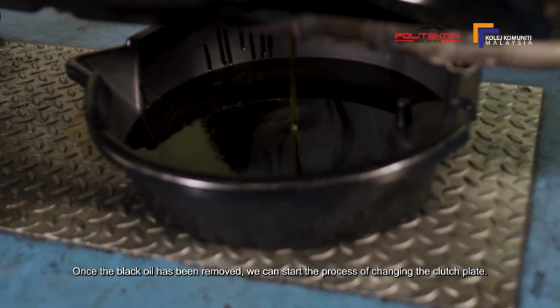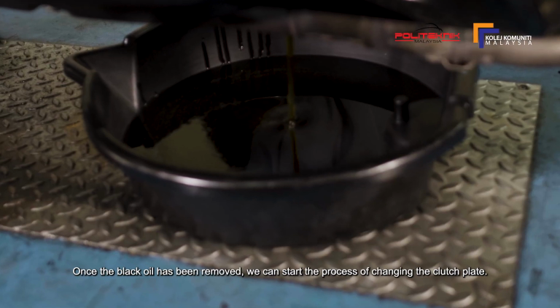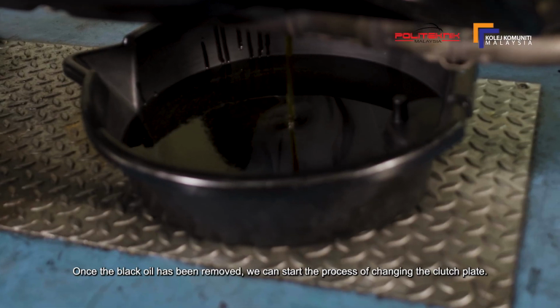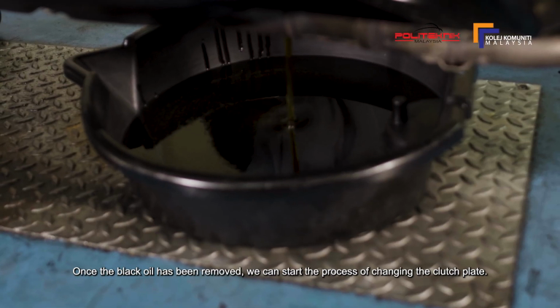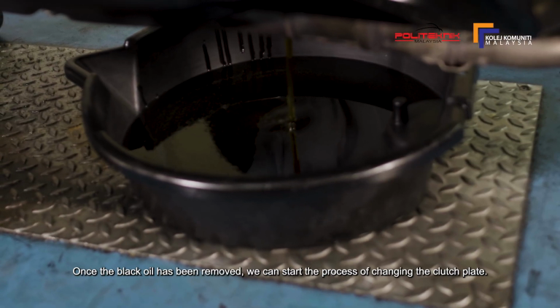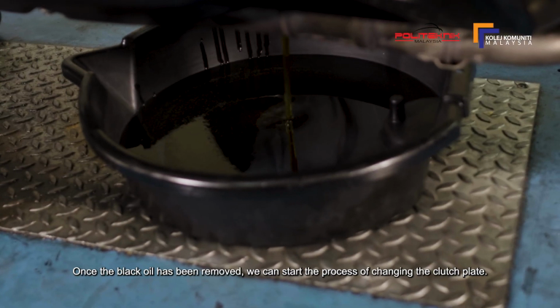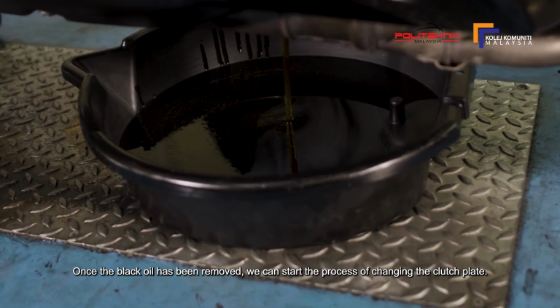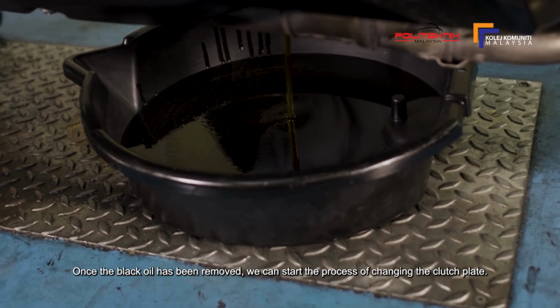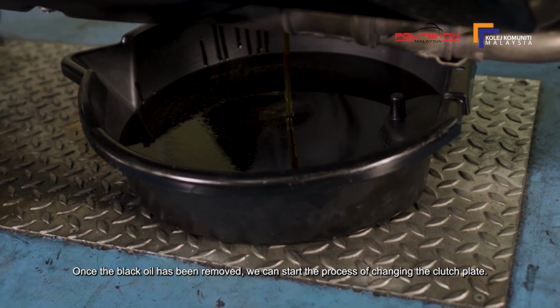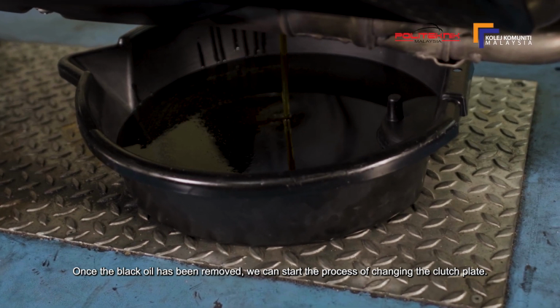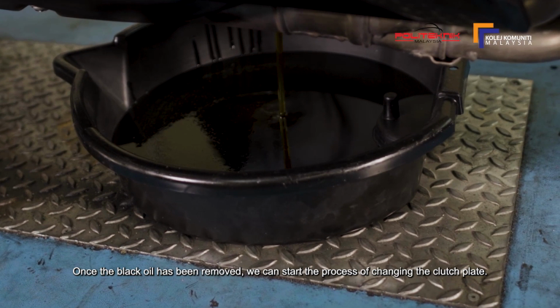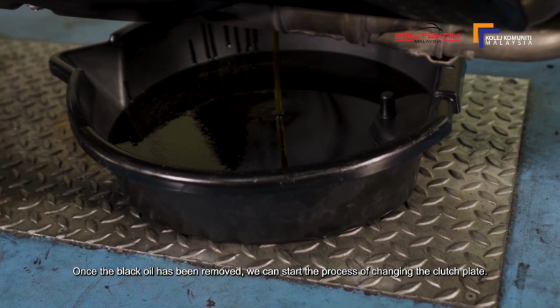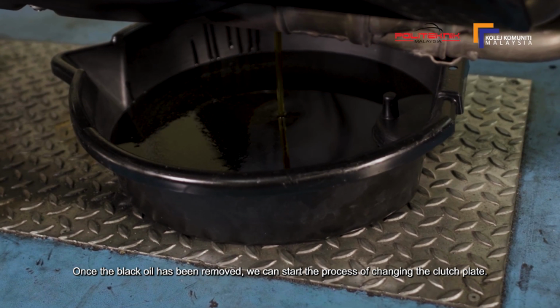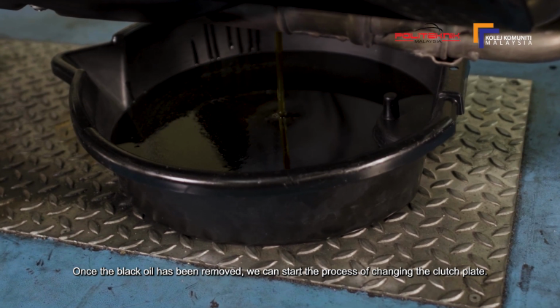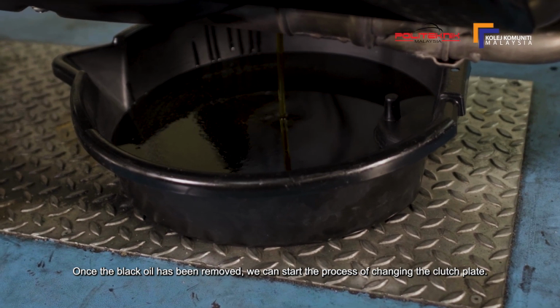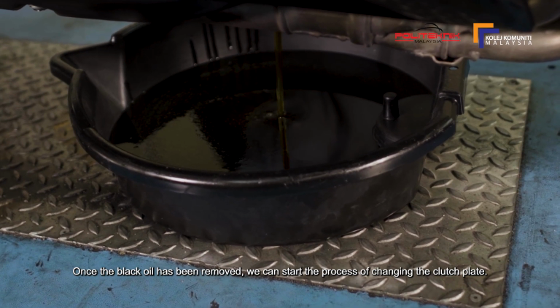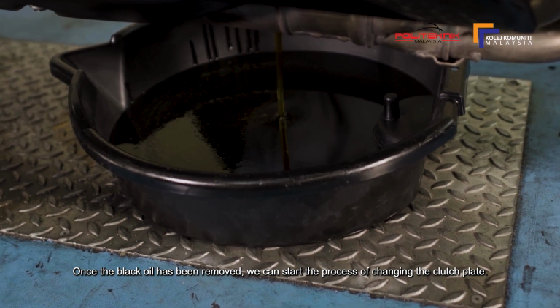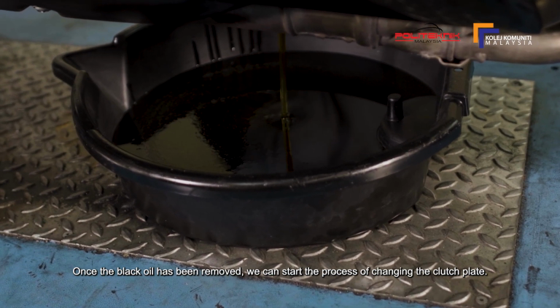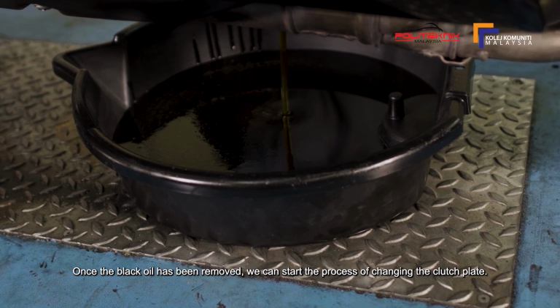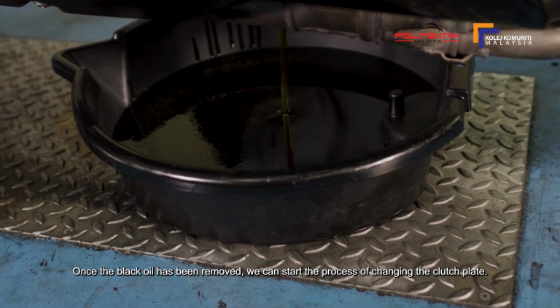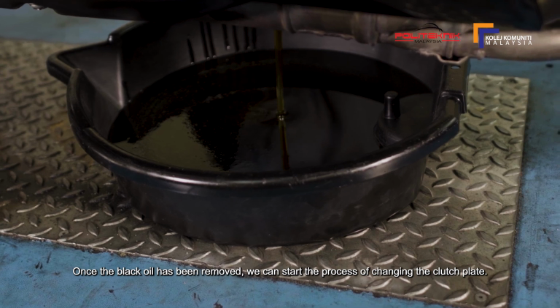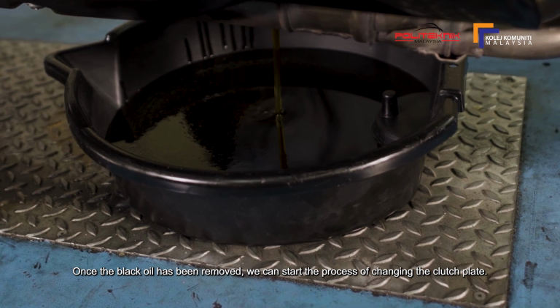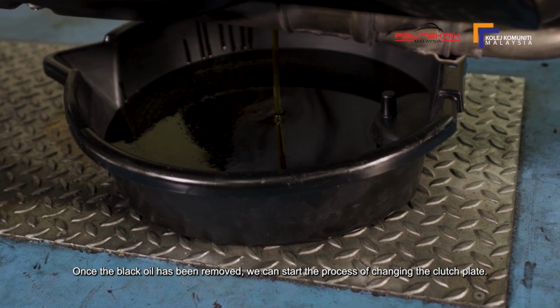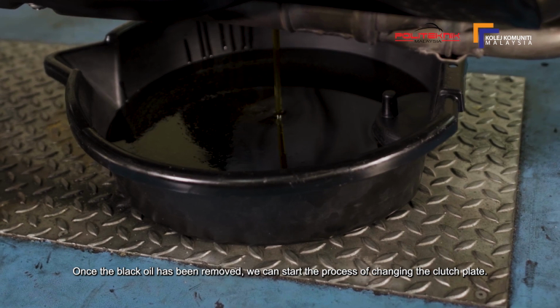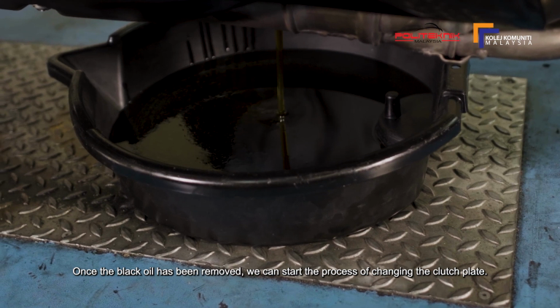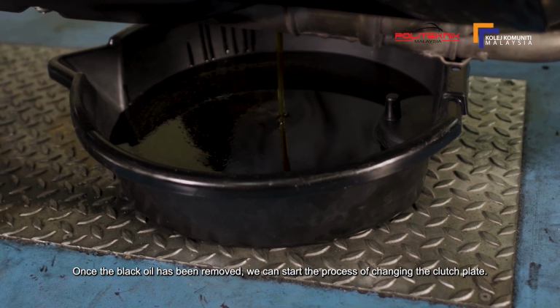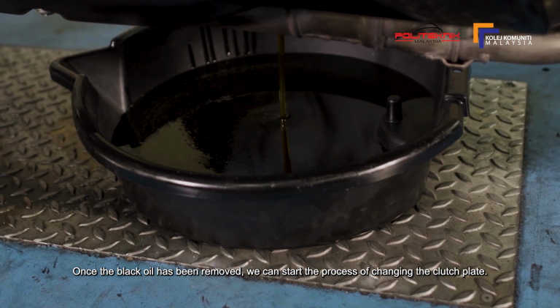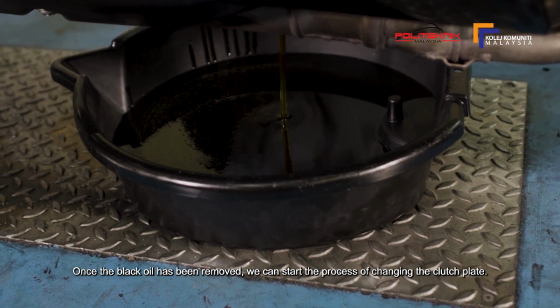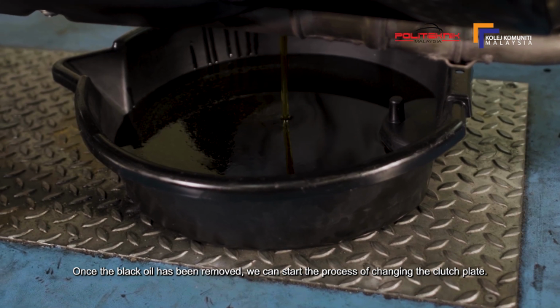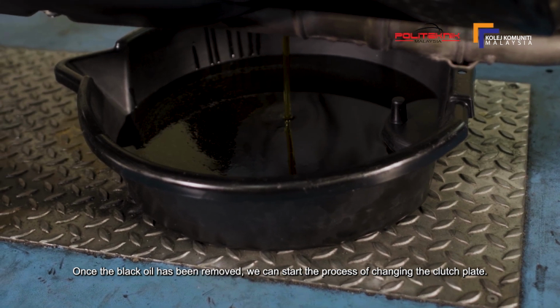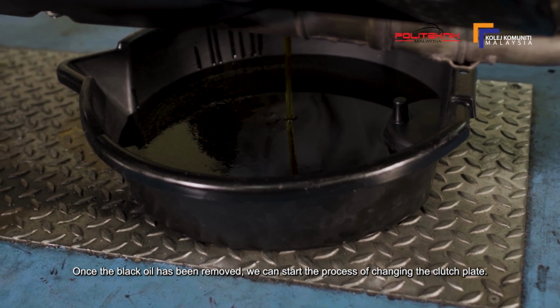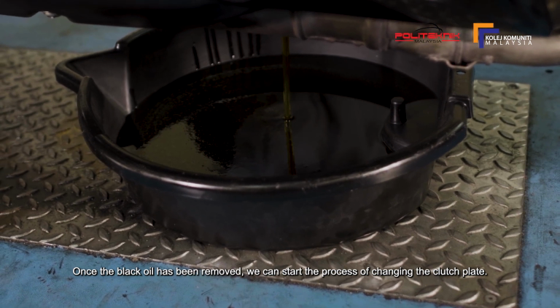Setelah minyak hitam habis dikeluarkan, barulah kita boleh mulakan proses untuk menukar clutch plate.